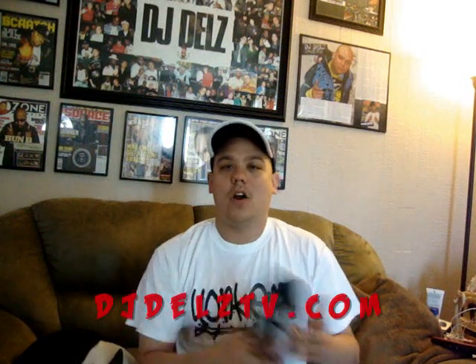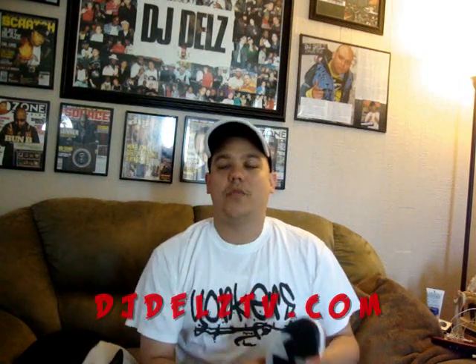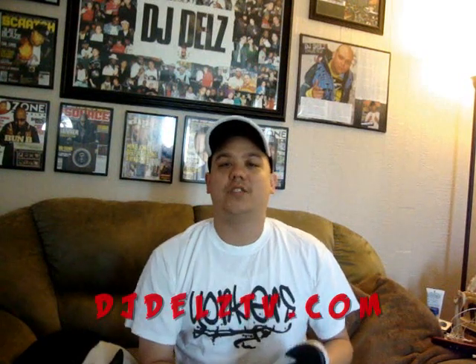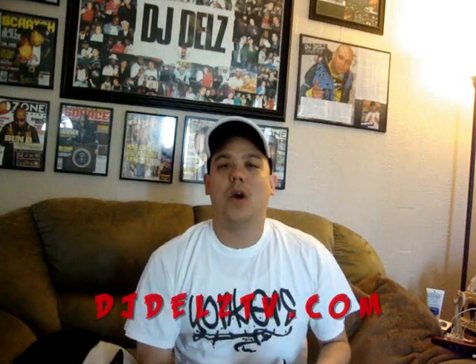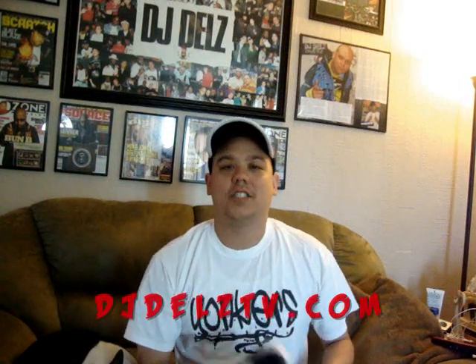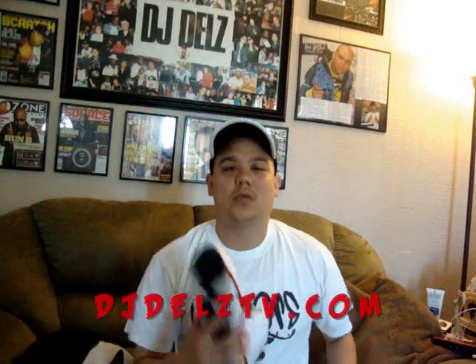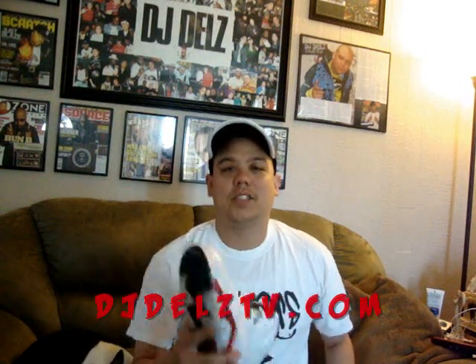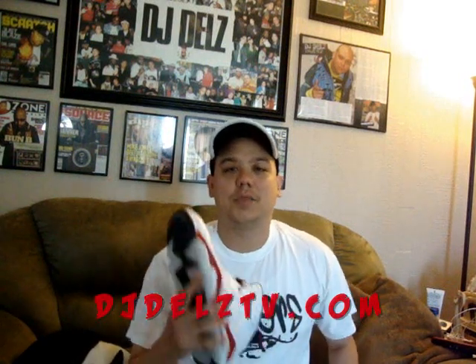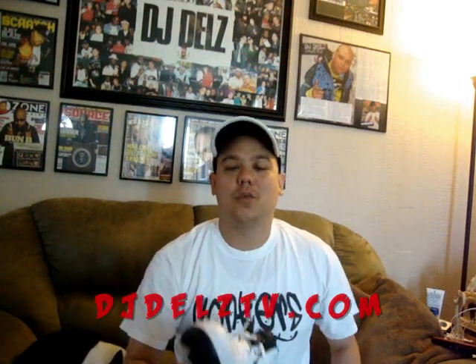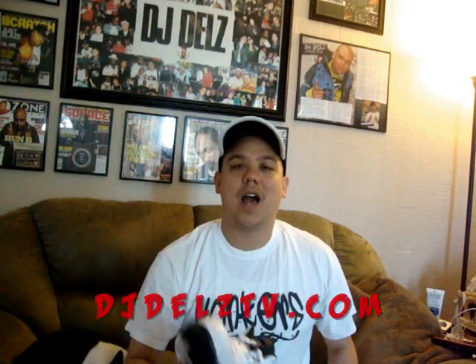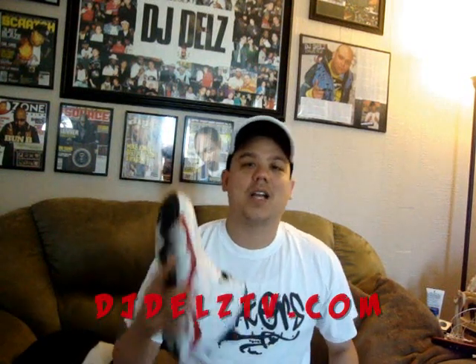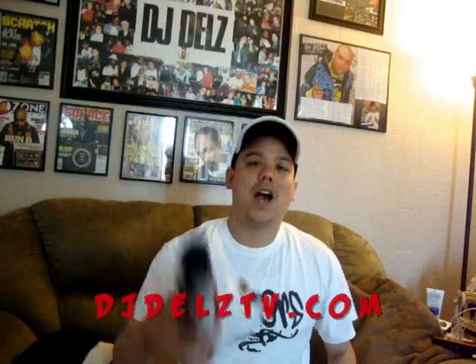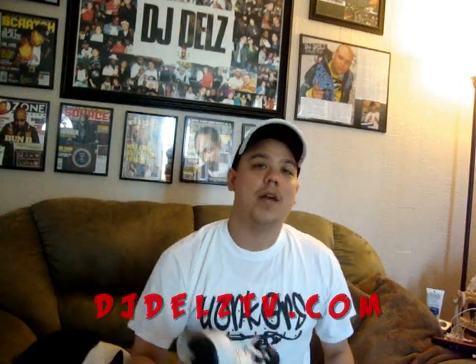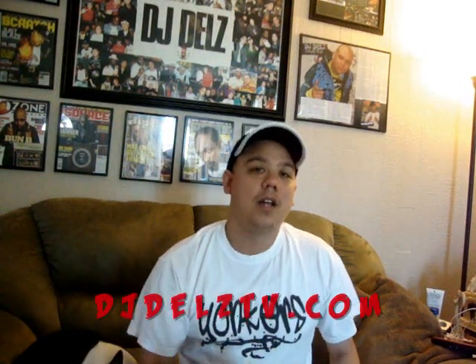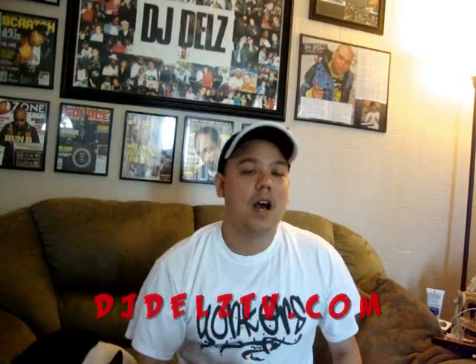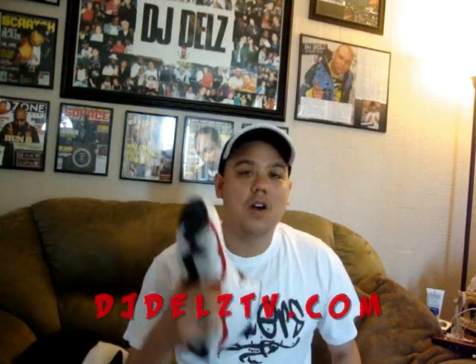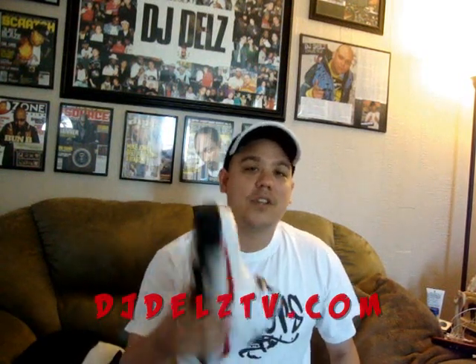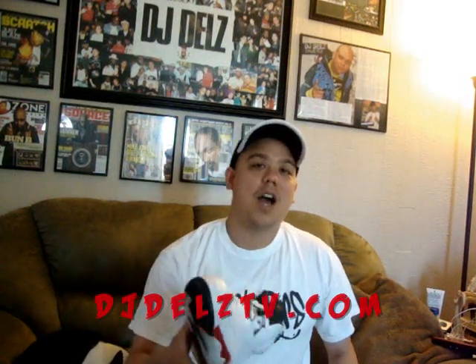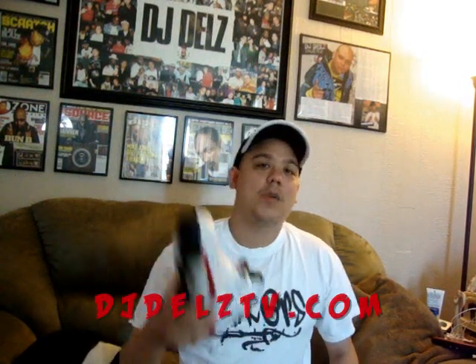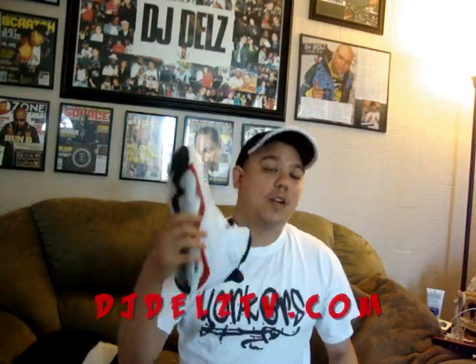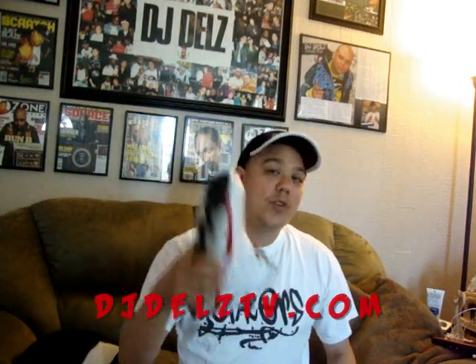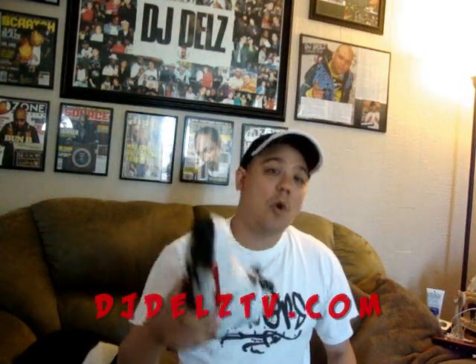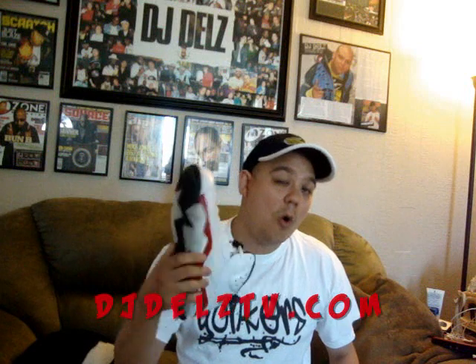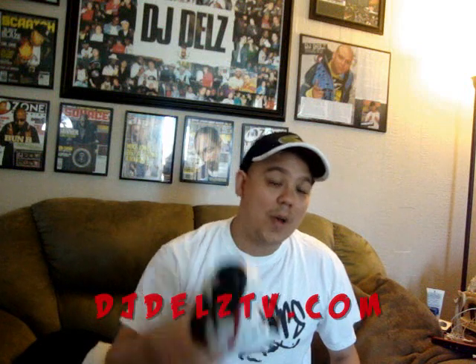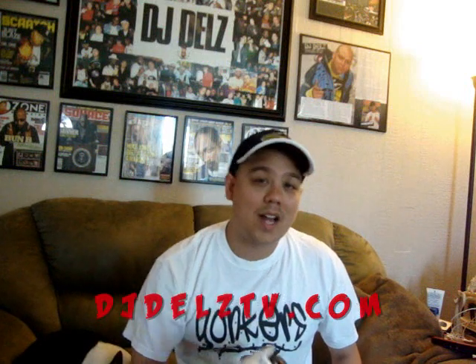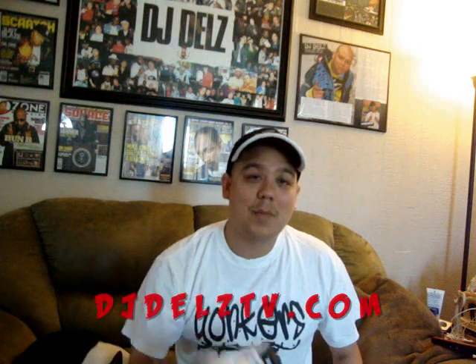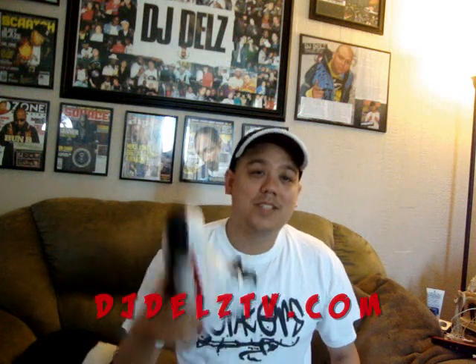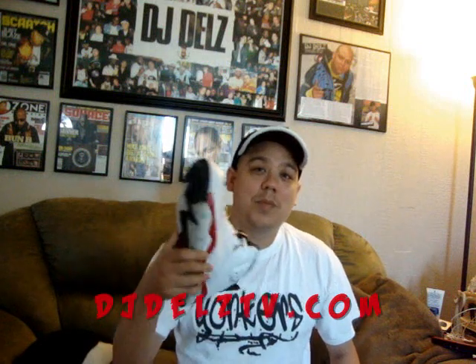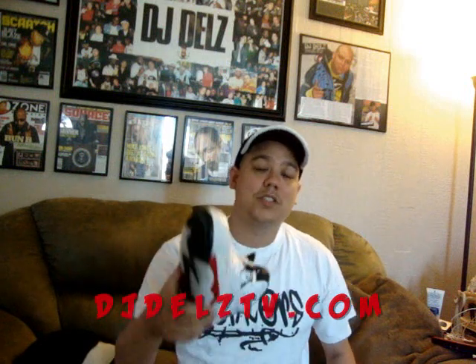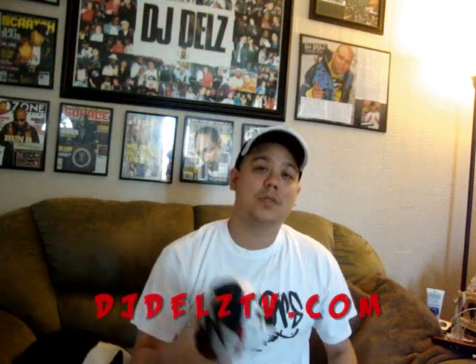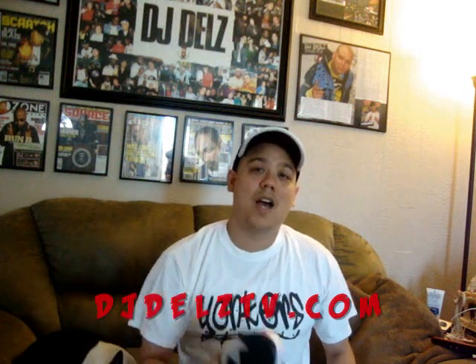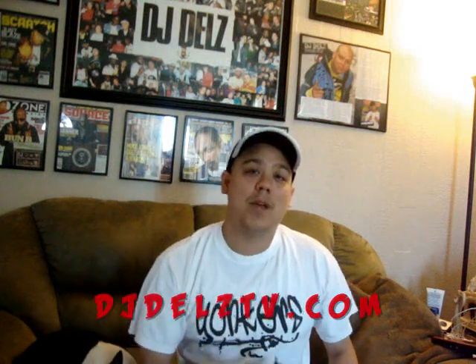Thanks for watching. Rate, subscribe, comment. I love the comments — I read all my comments, so make sure you comment.